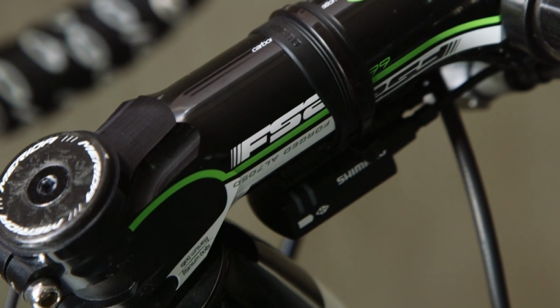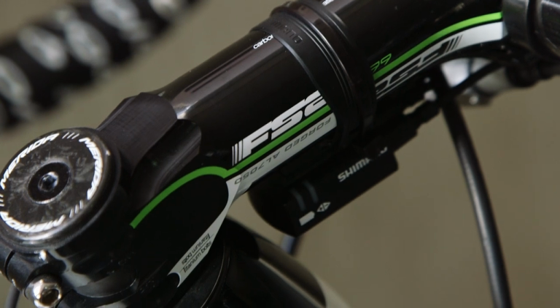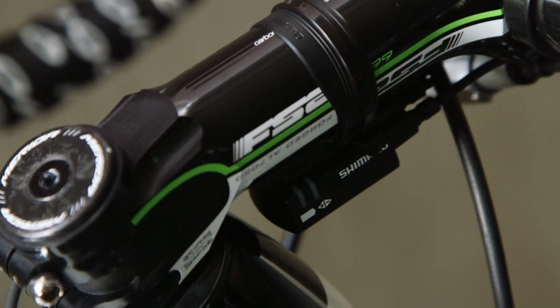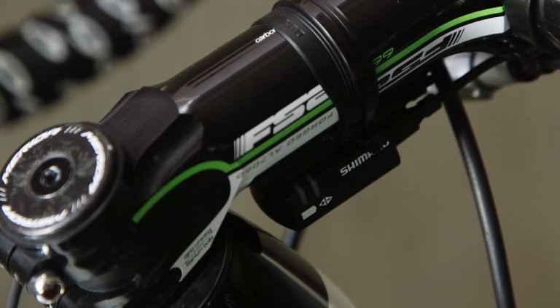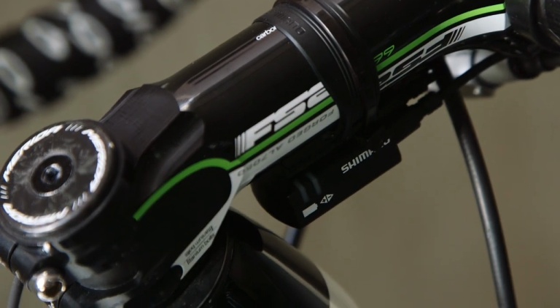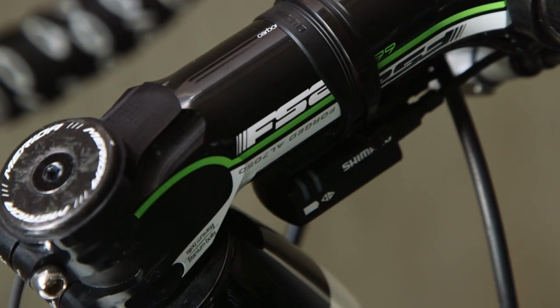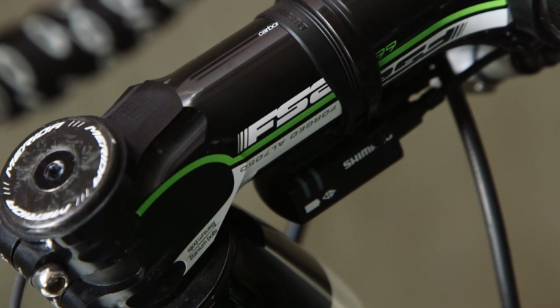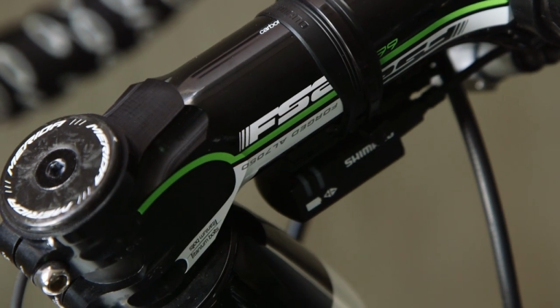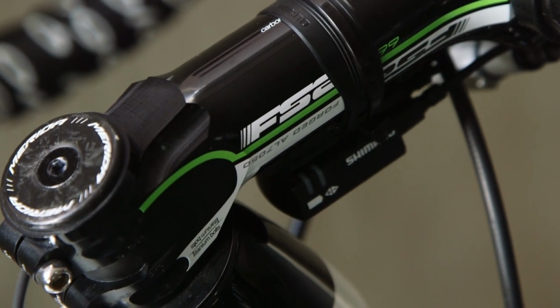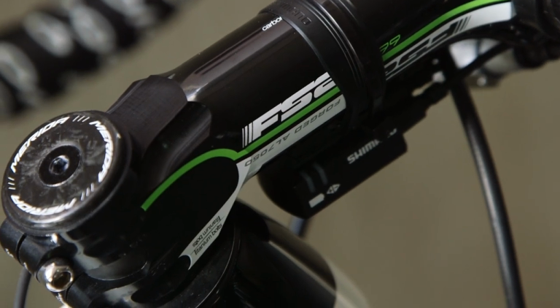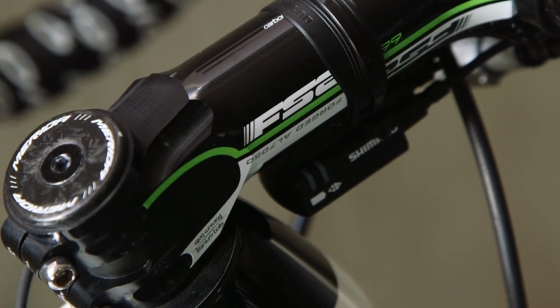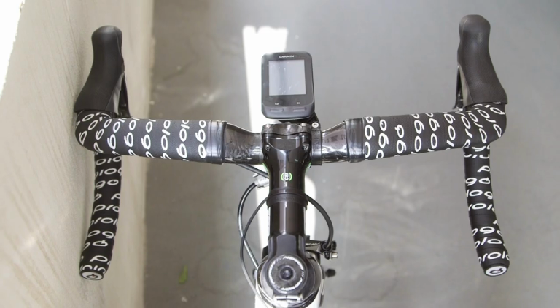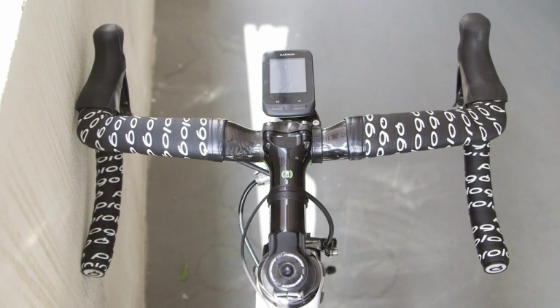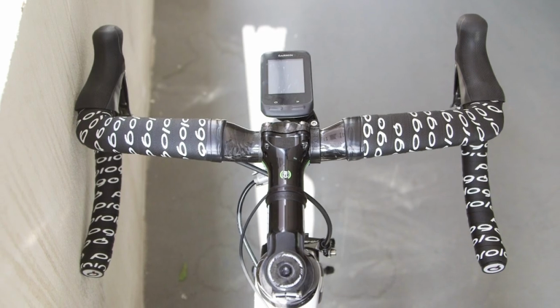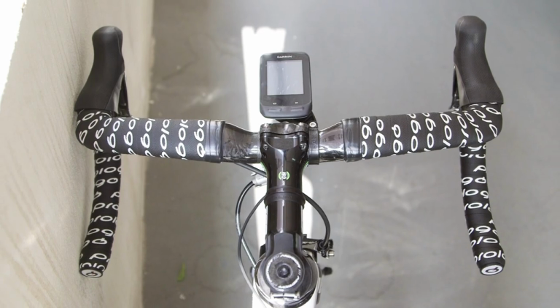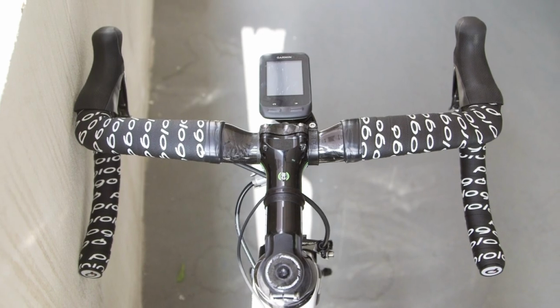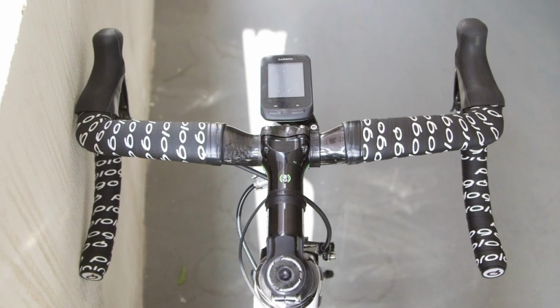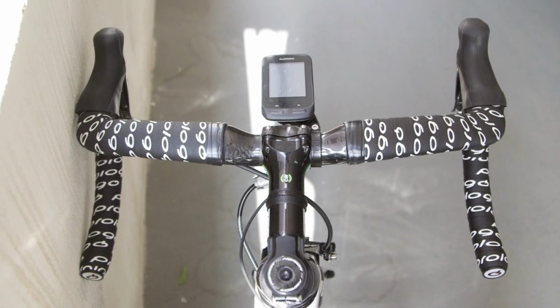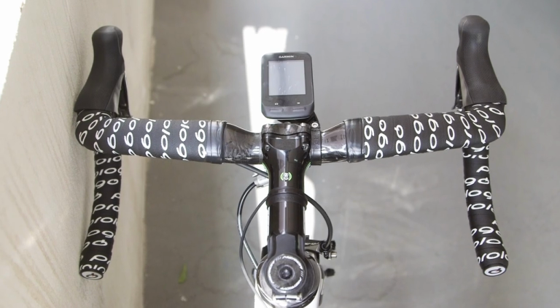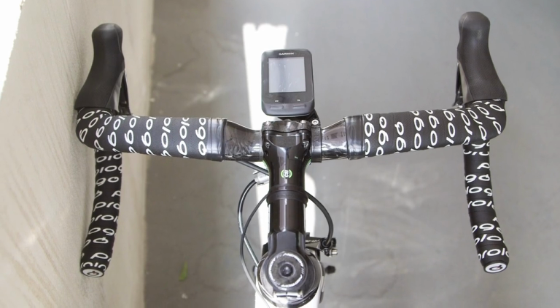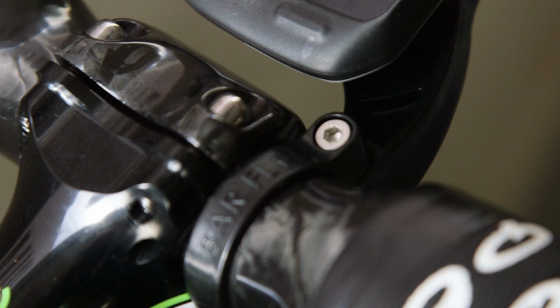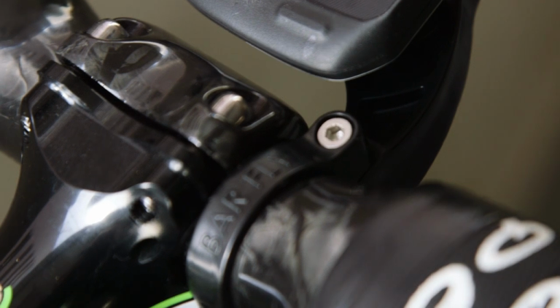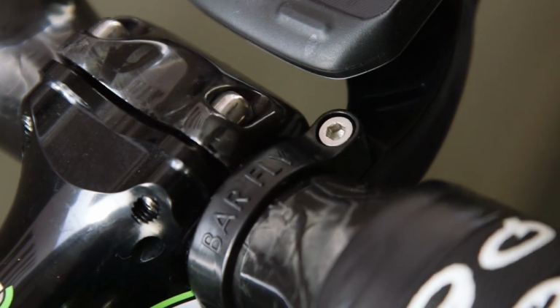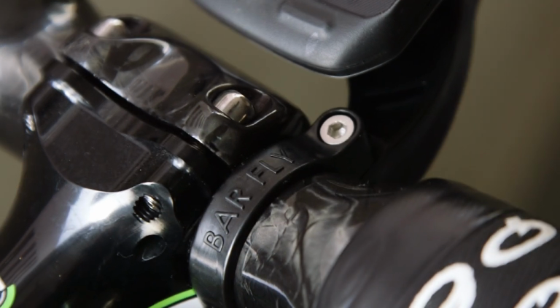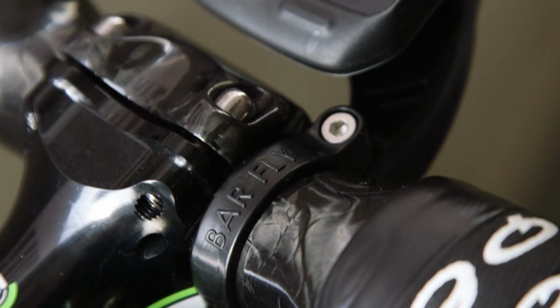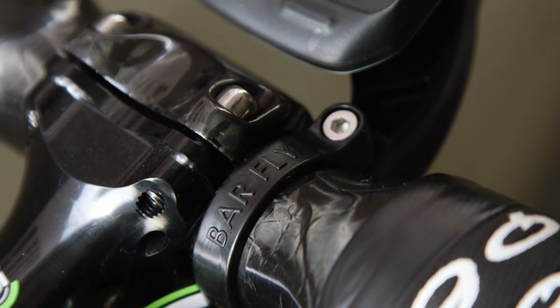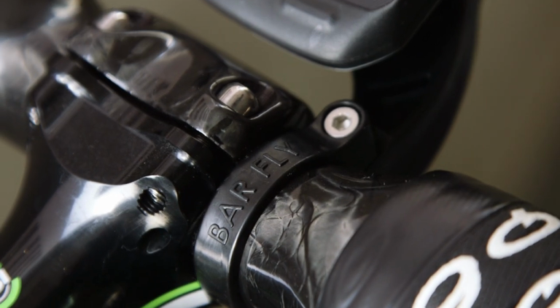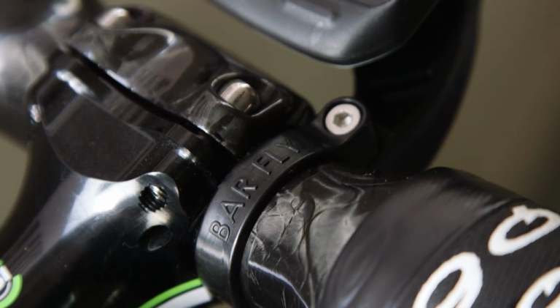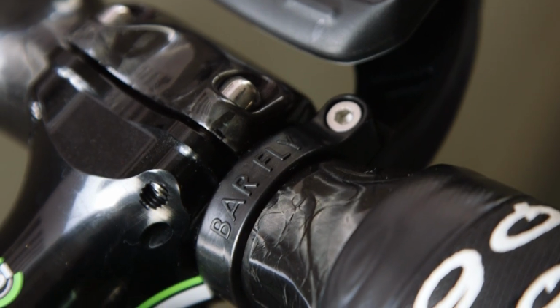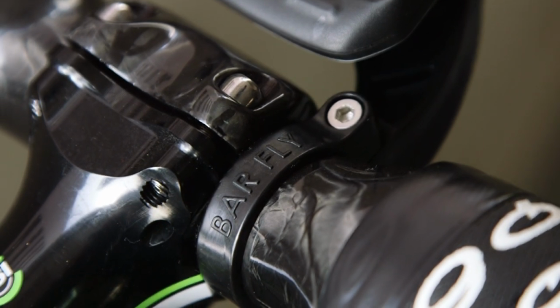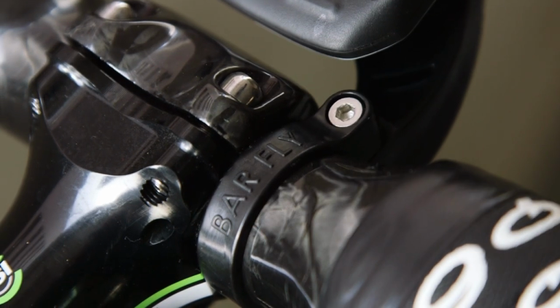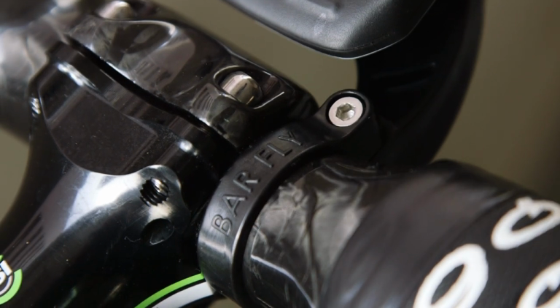An FSA stem and handlebars, with Prologo bar tape and a Barfly Garmin mount complete the build.